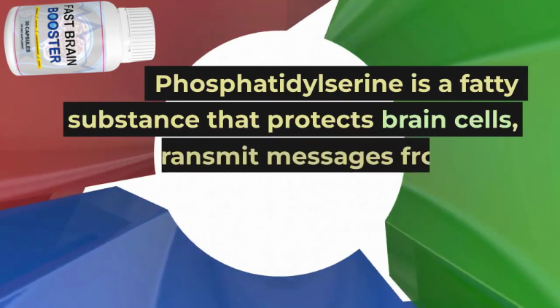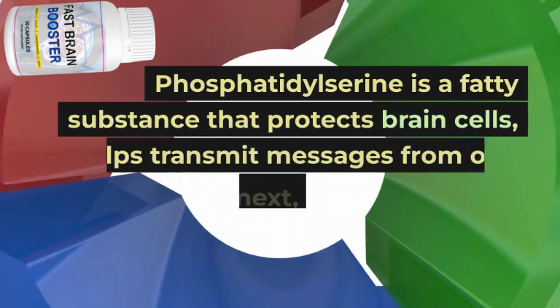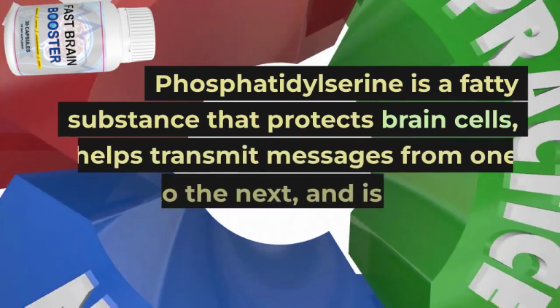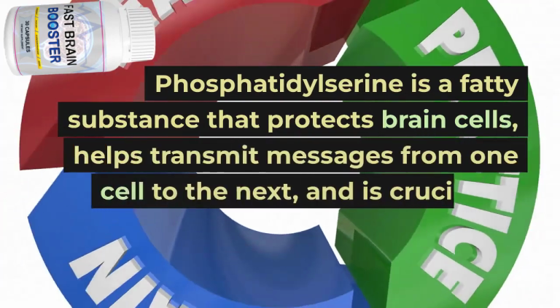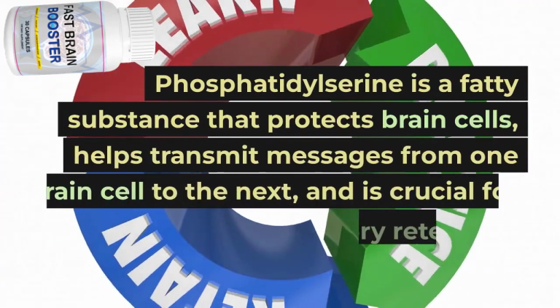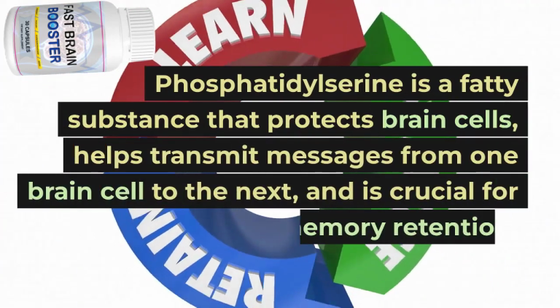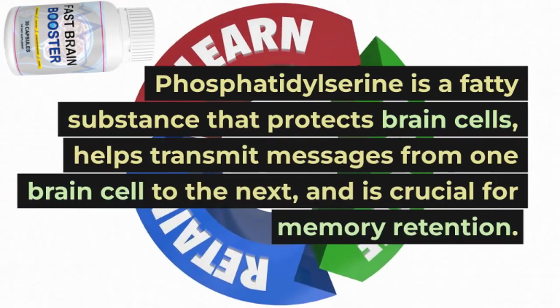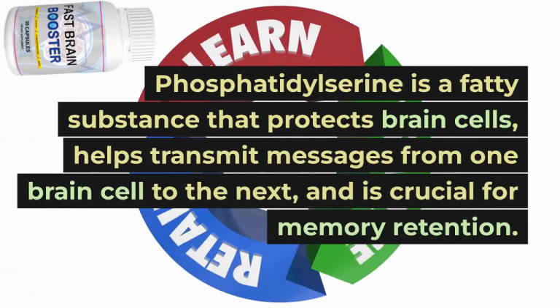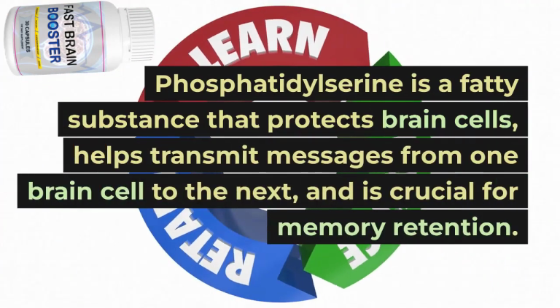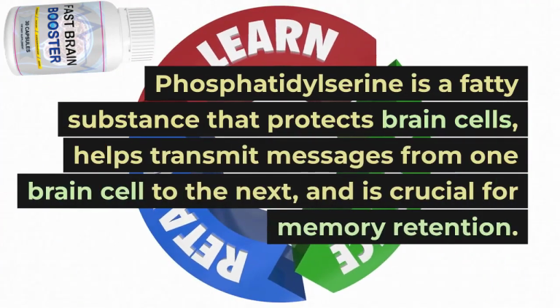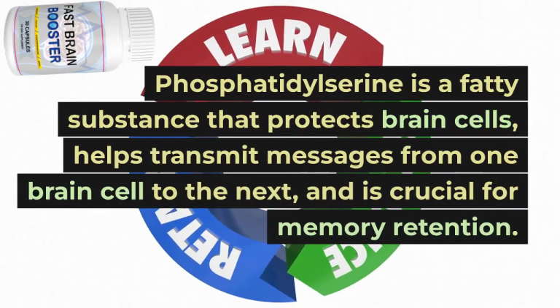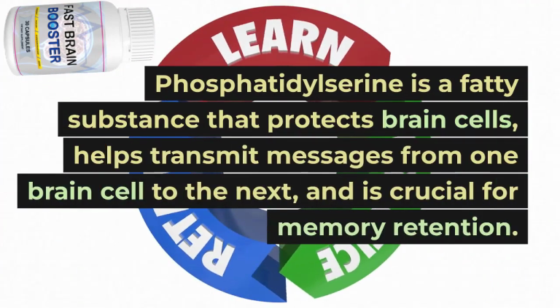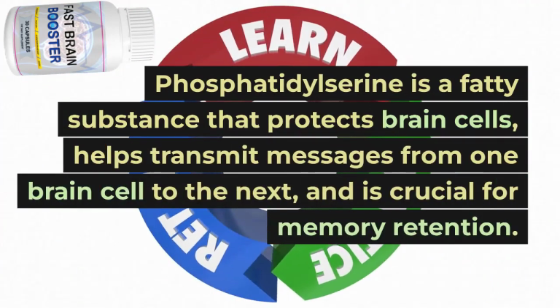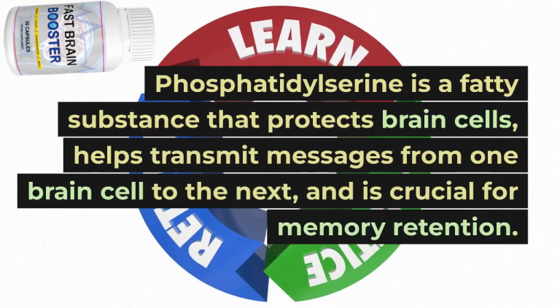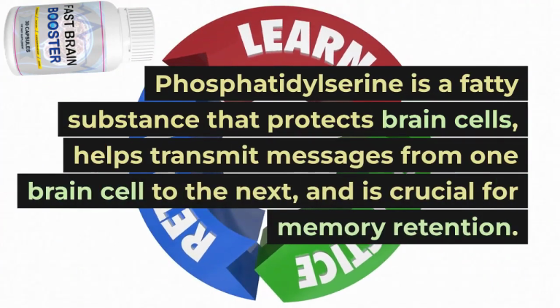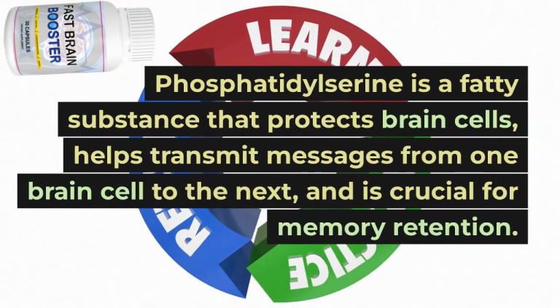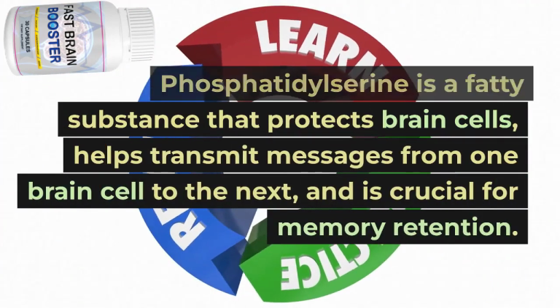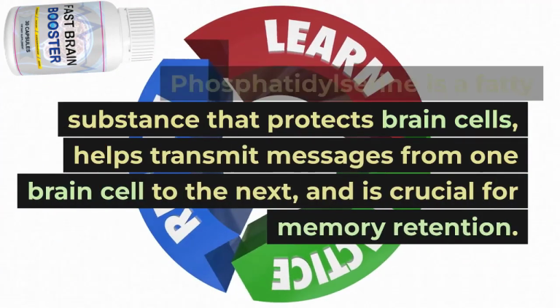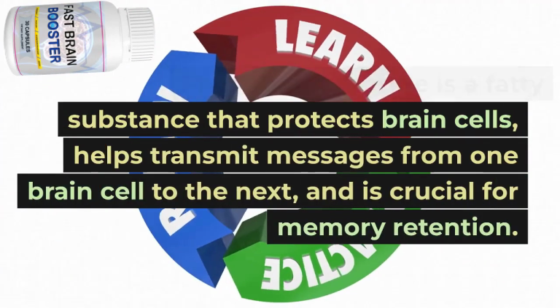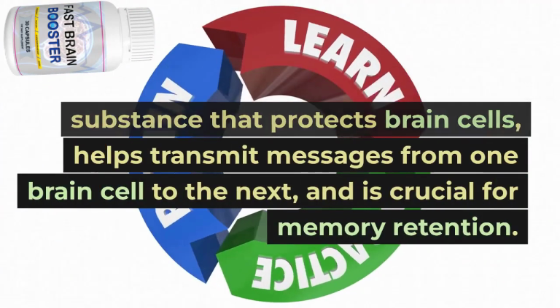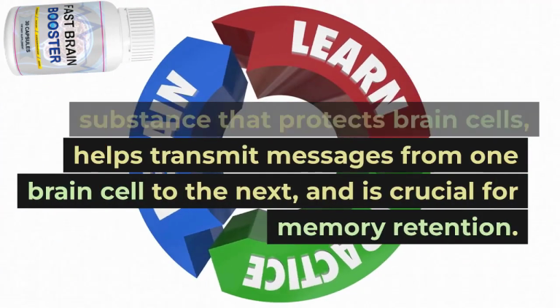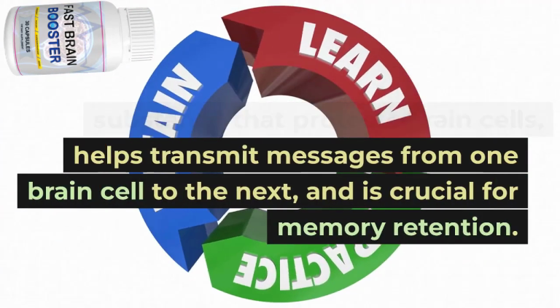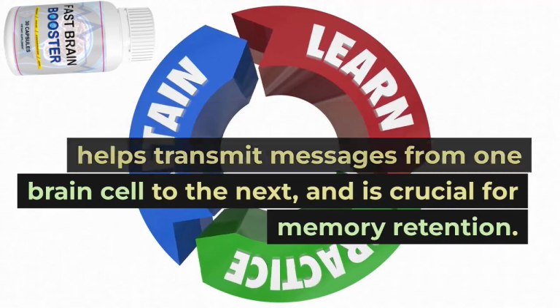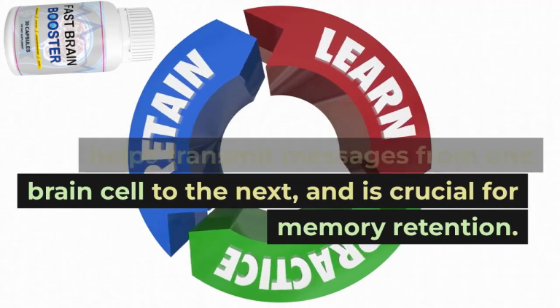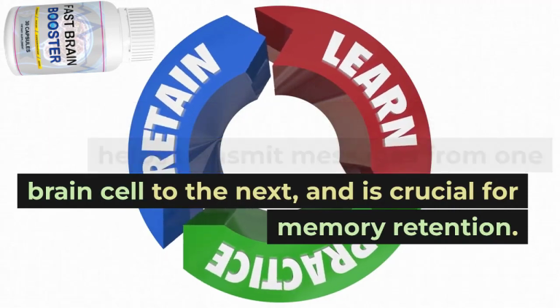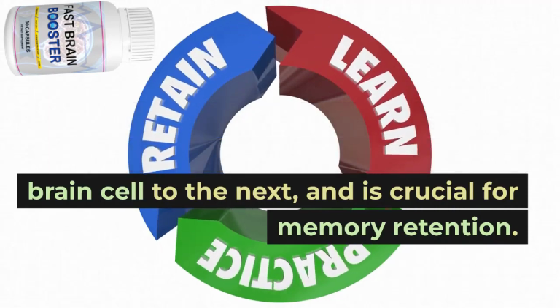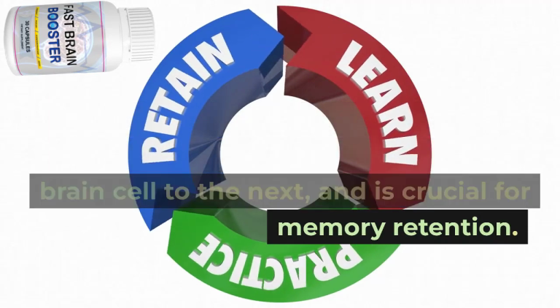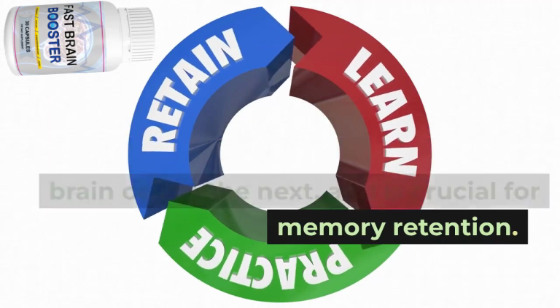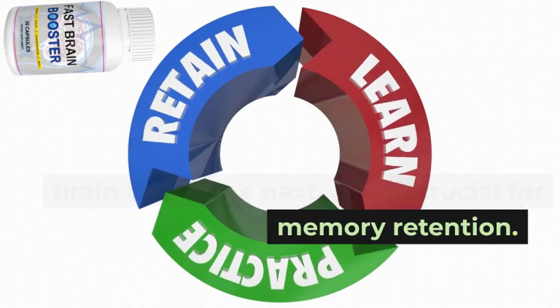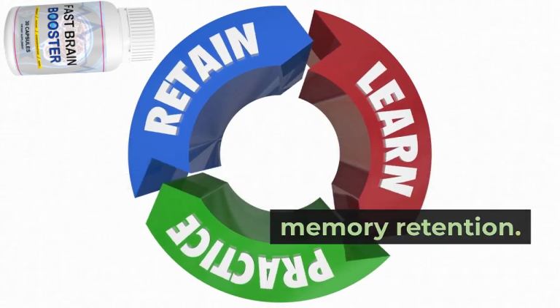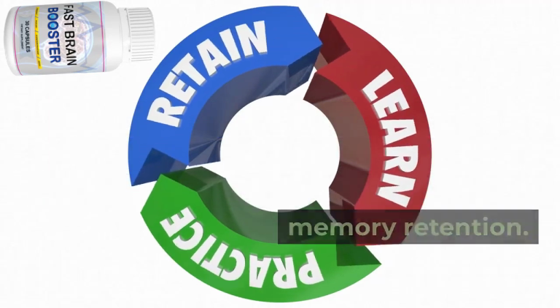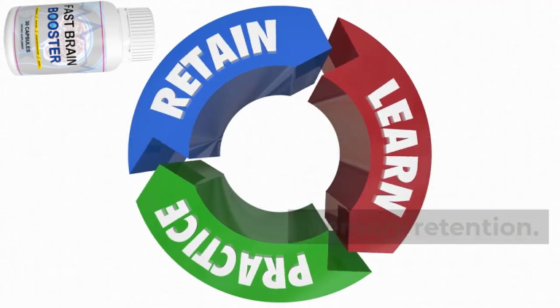Phosphatidylserine is a fatty substance that protects brain cells, helps transmit messages from one brain cell to the next, and is crucial for memory retention.